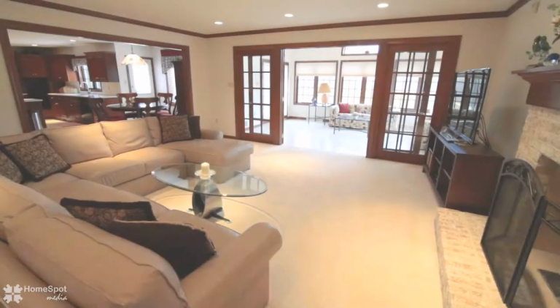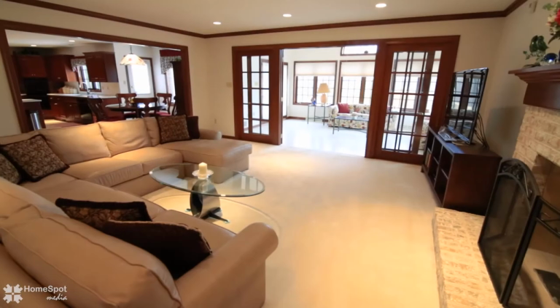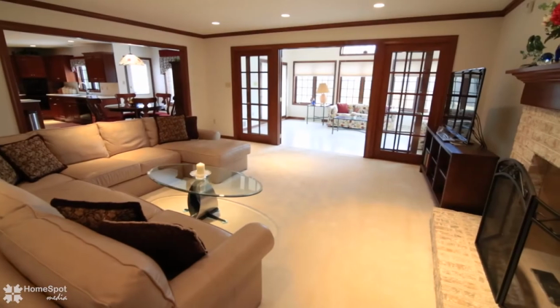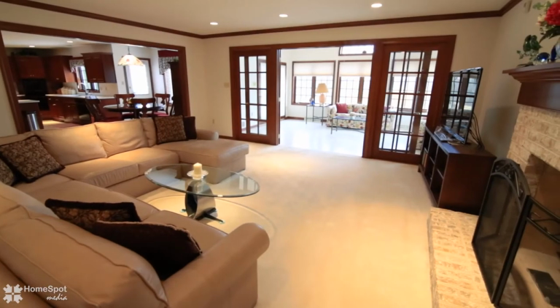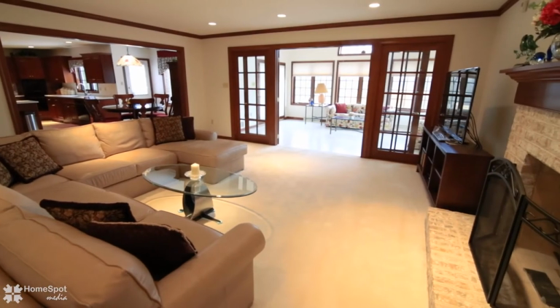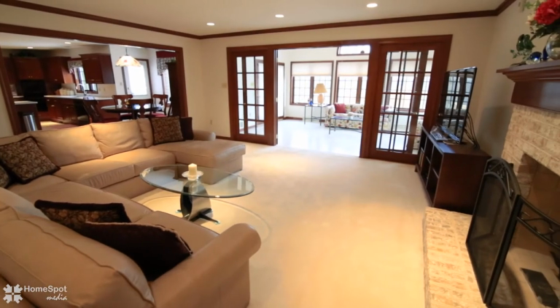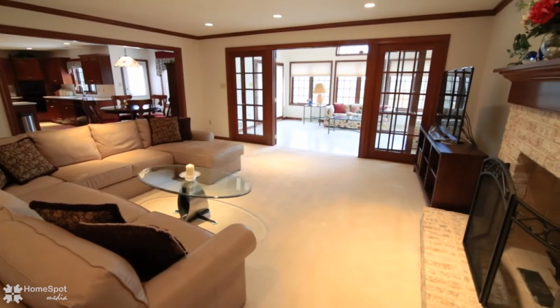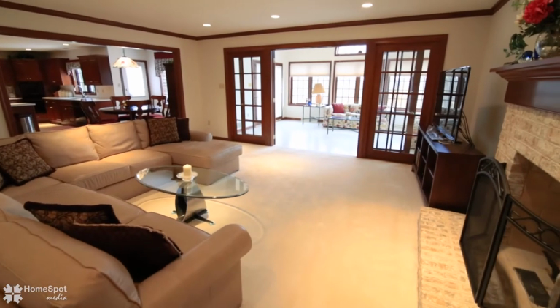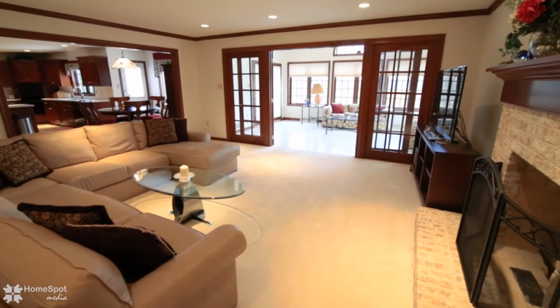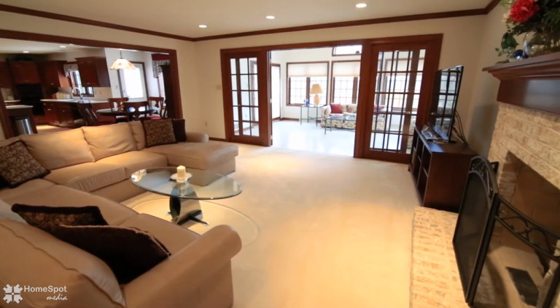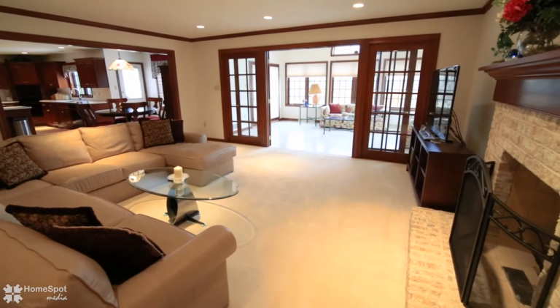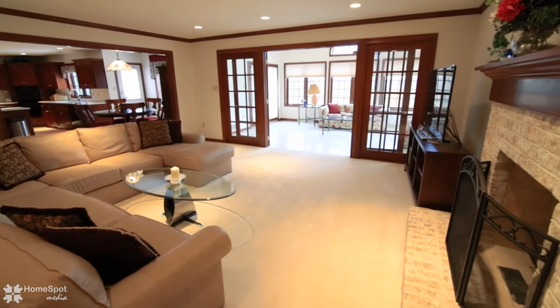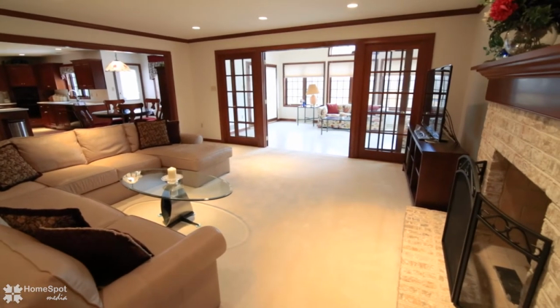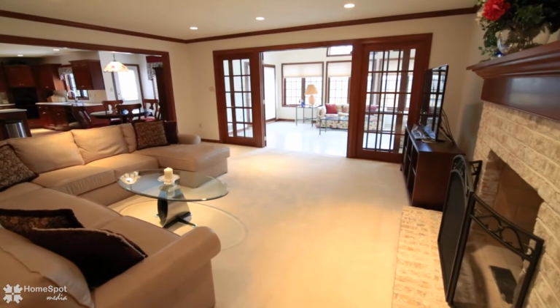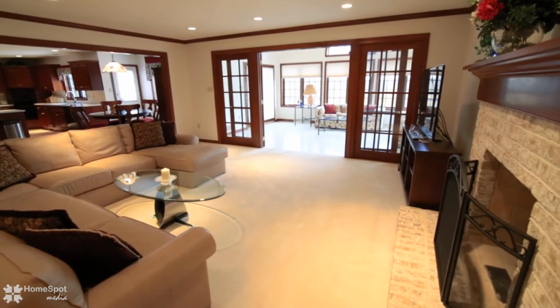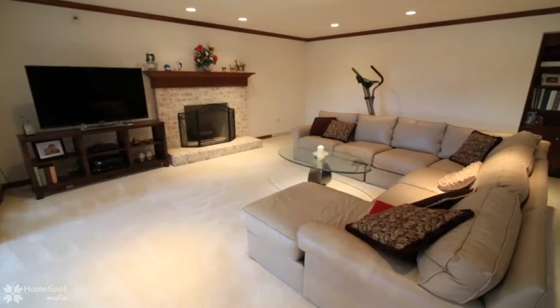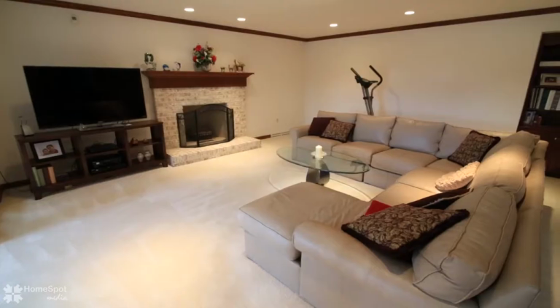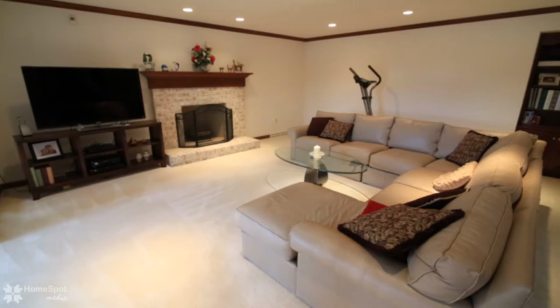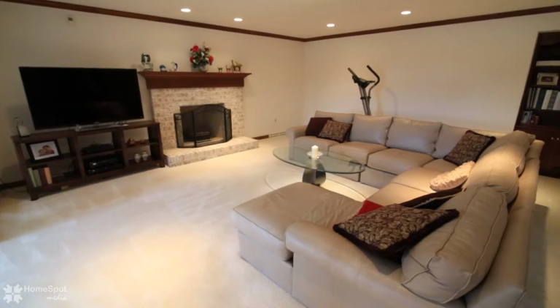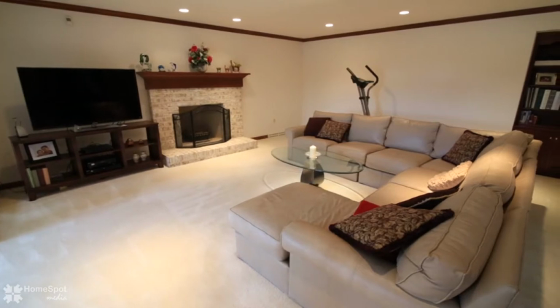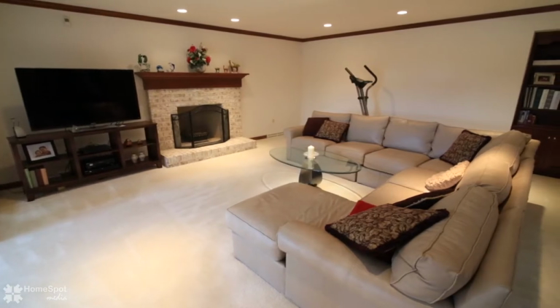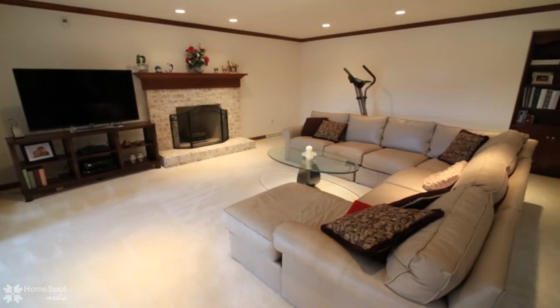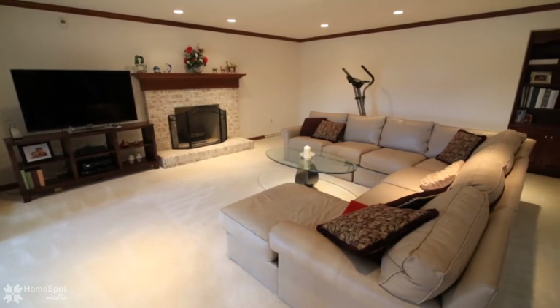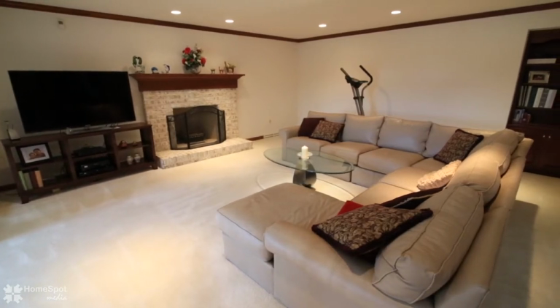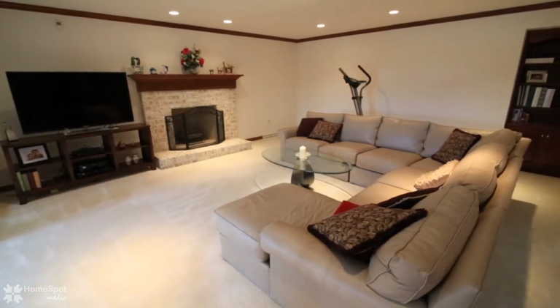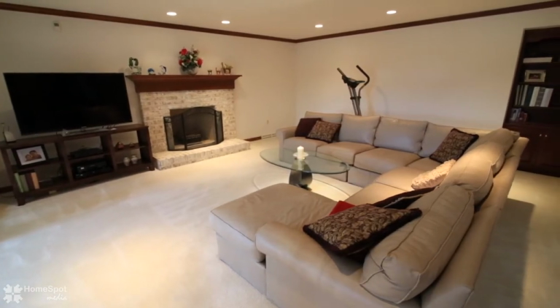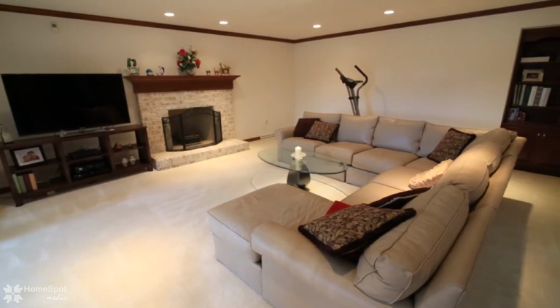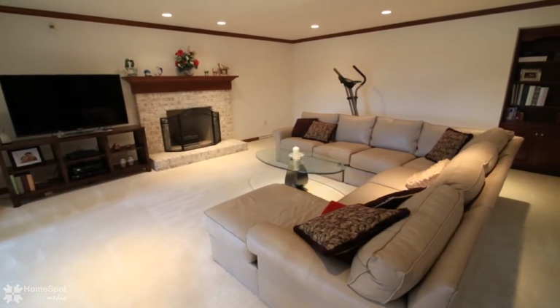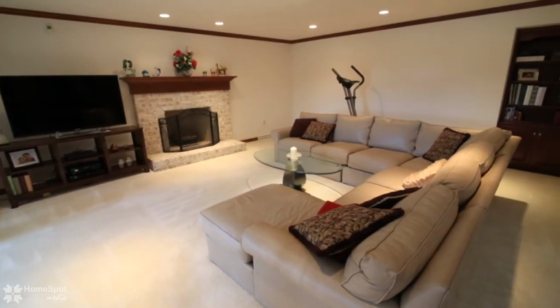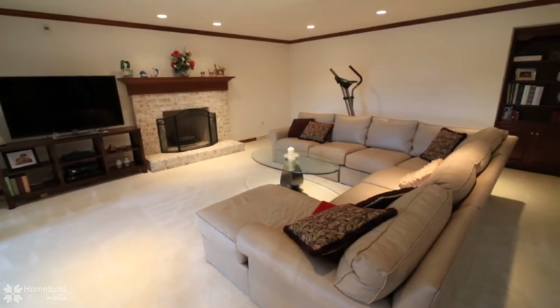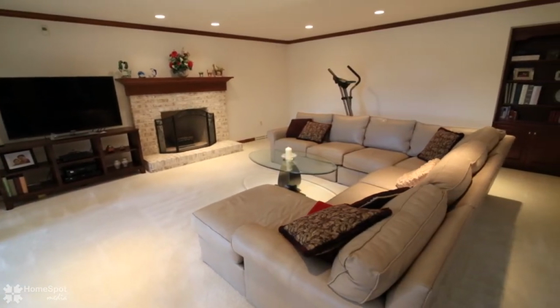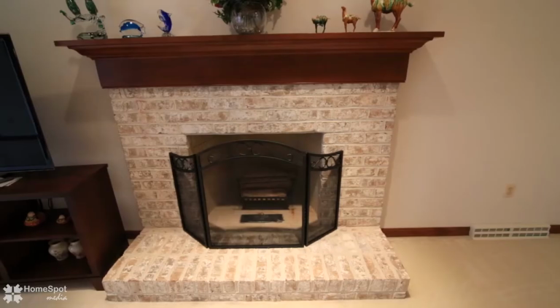The family room features a wood-burning fireplace and opens into a beautiful sunroom with access to an expansive deck.